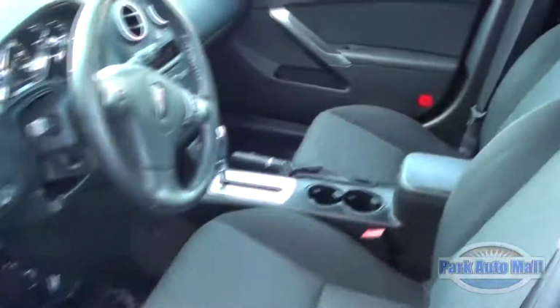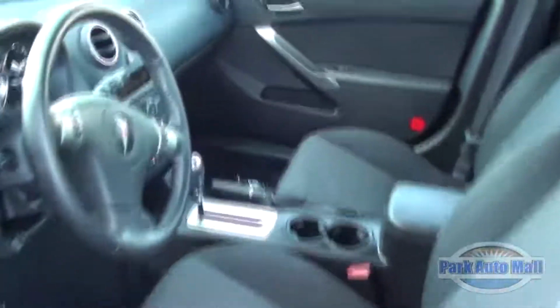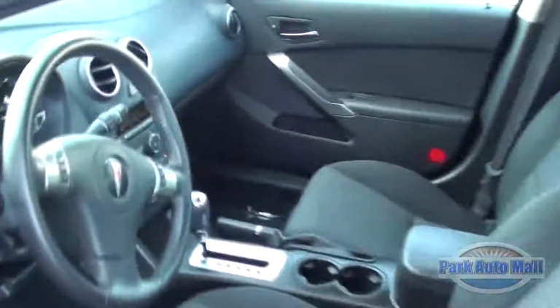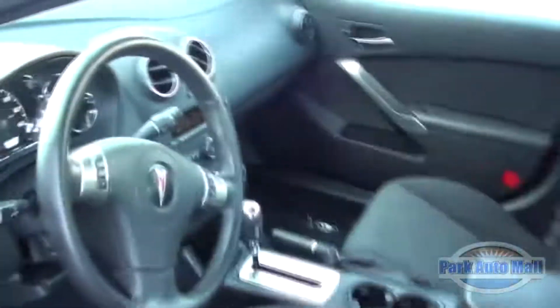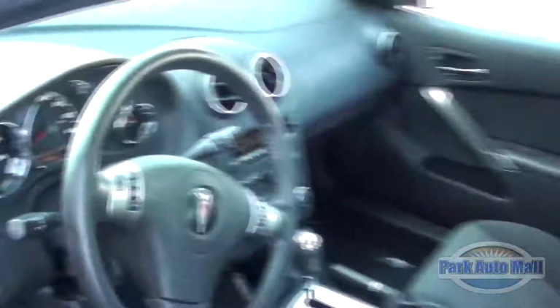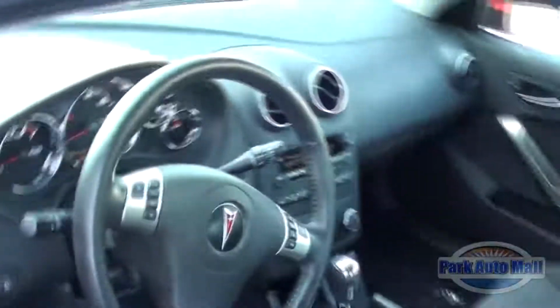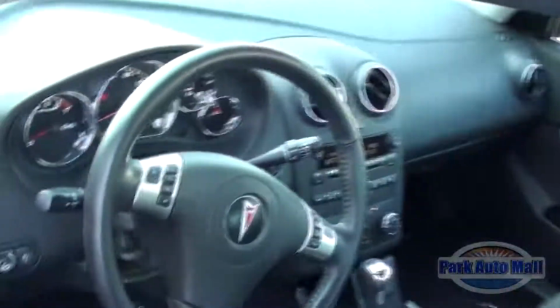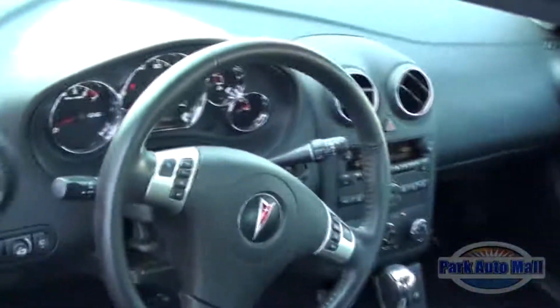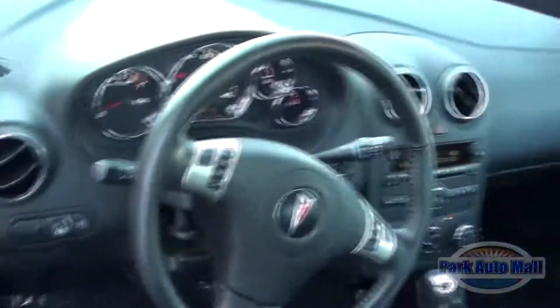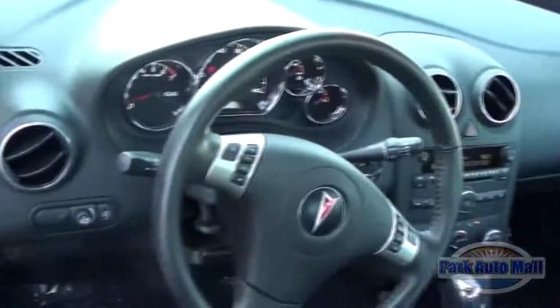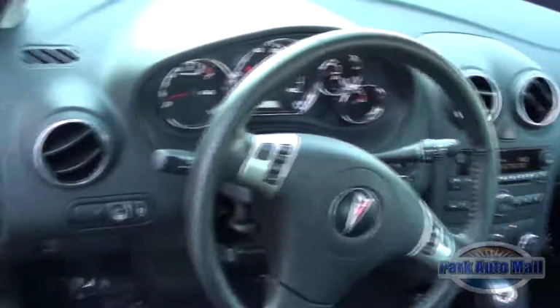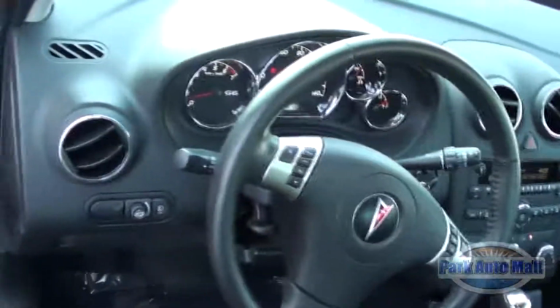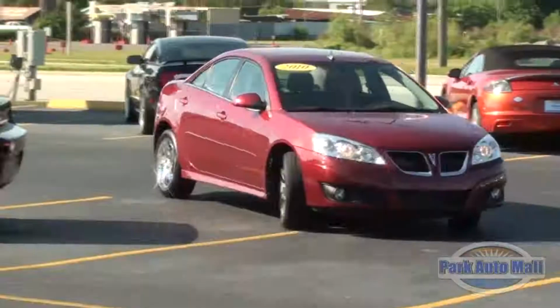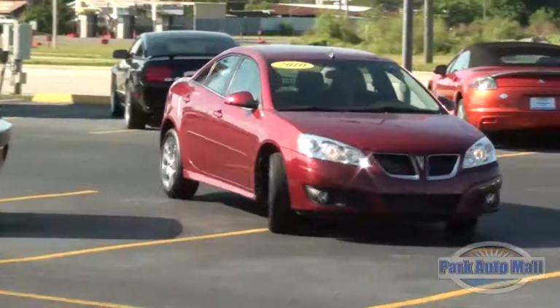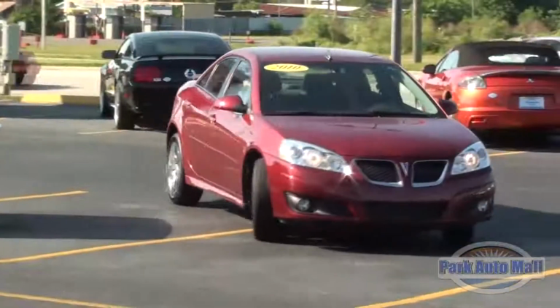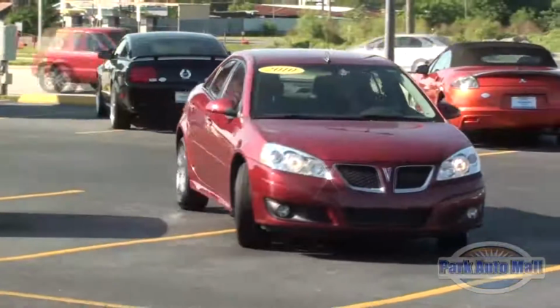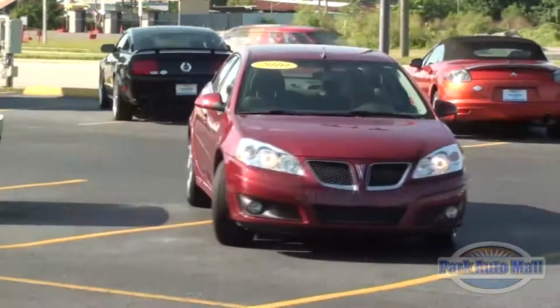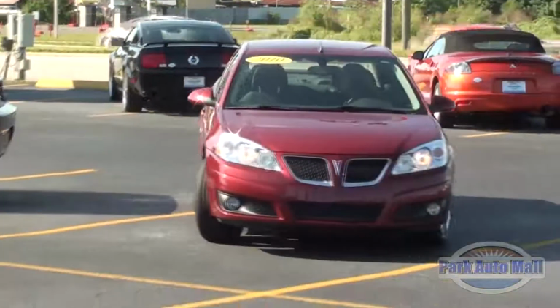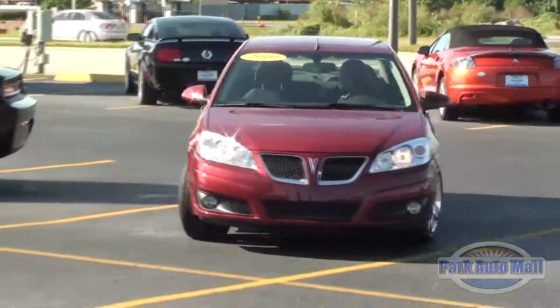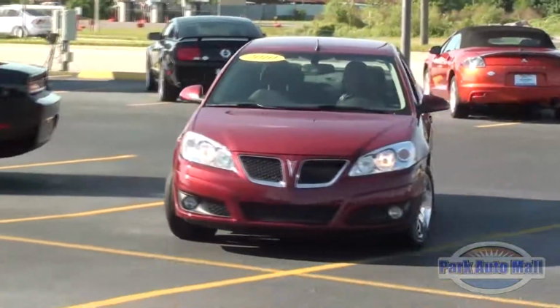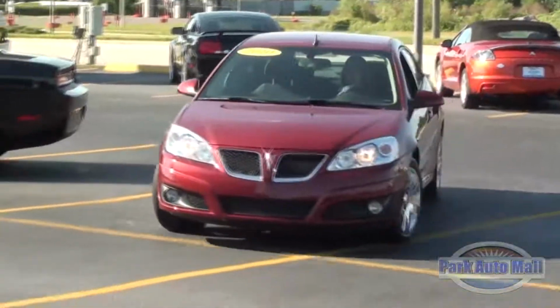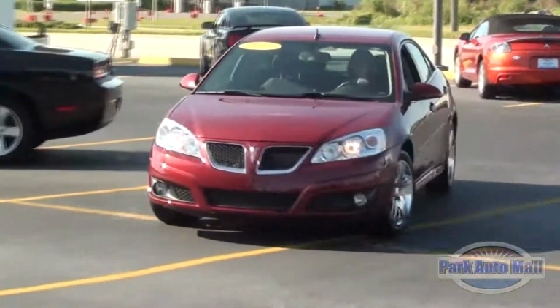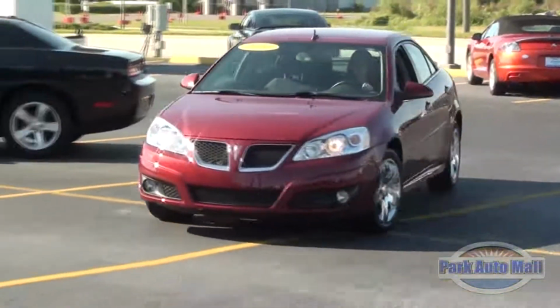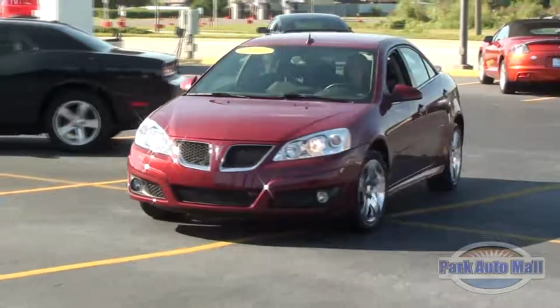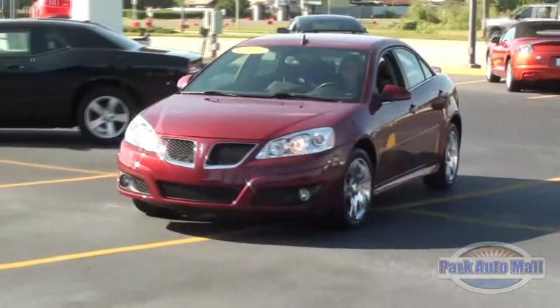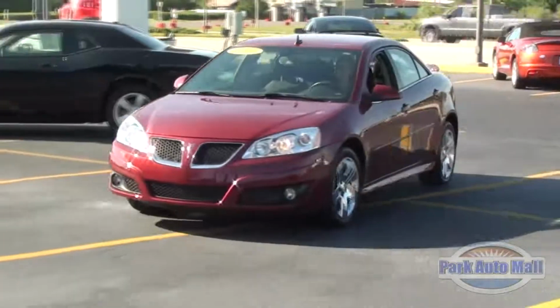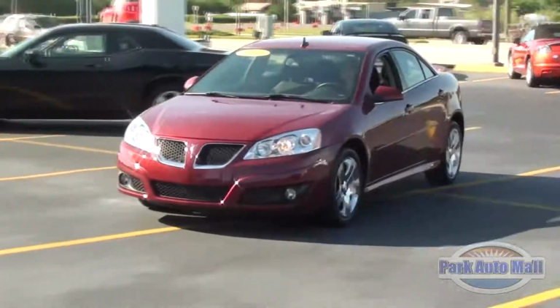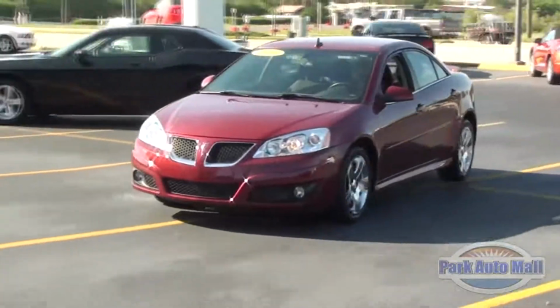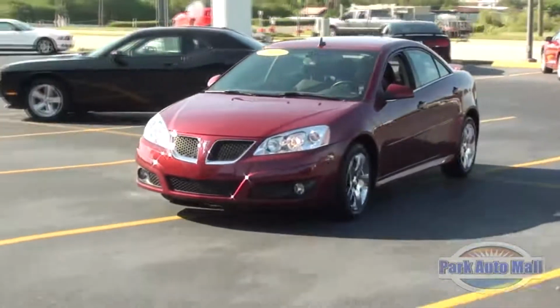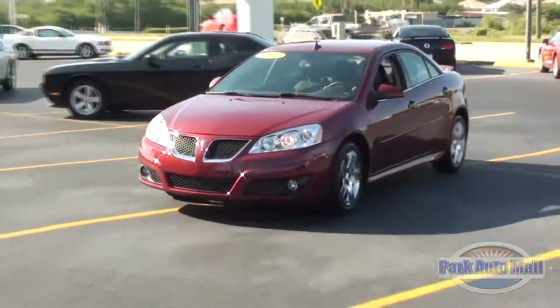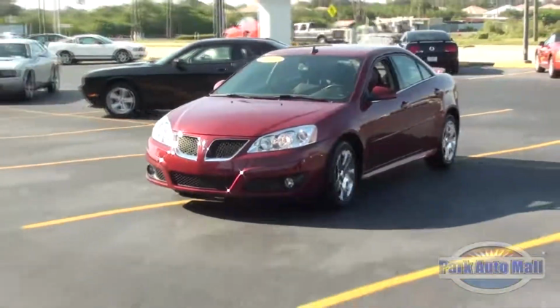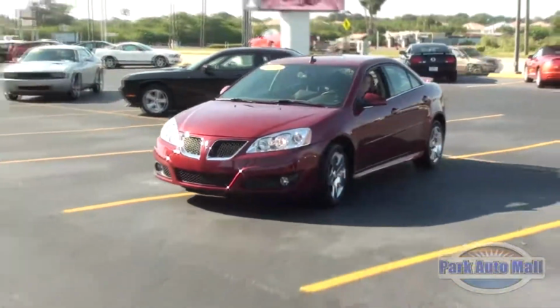Also, don't forget this is the last of the Pontiacs. So come test drive this sporty sedan — it's really fun to drive.